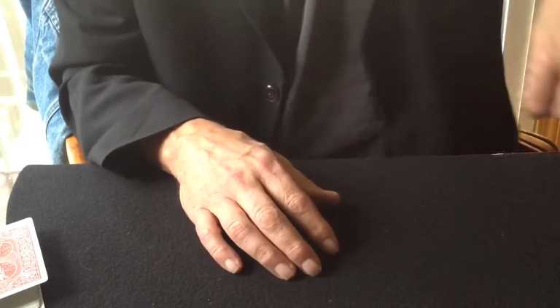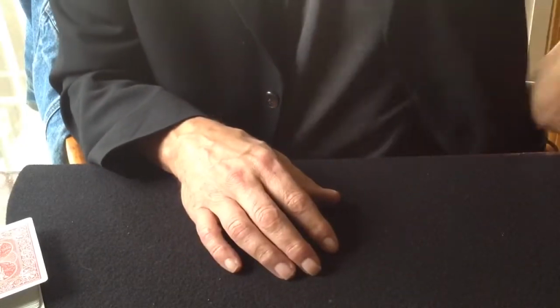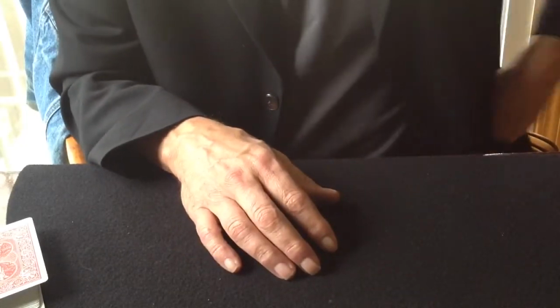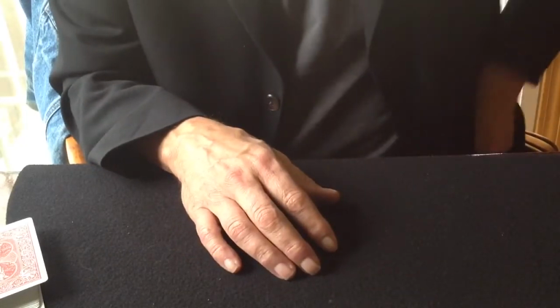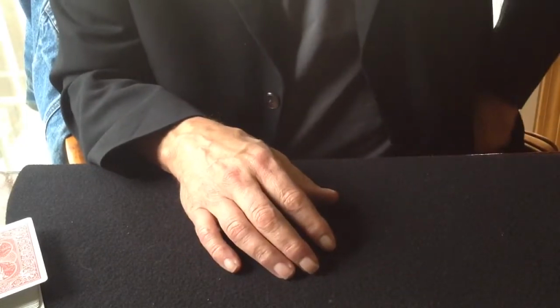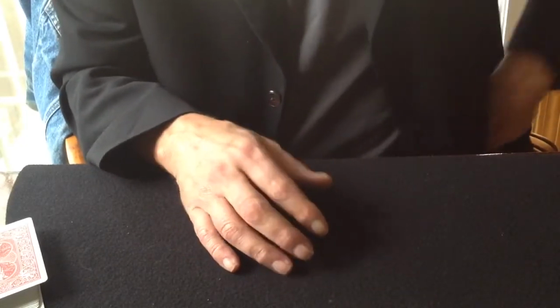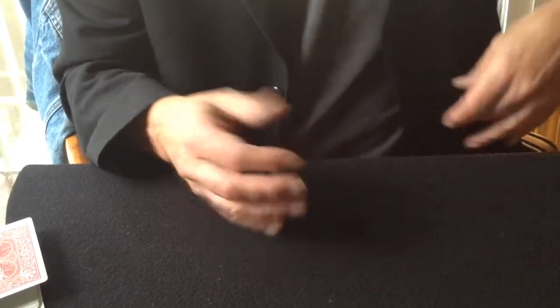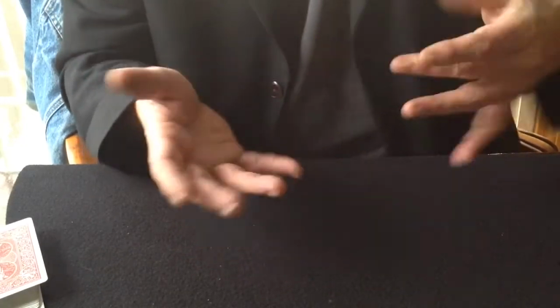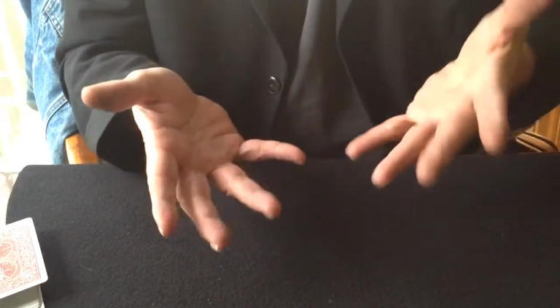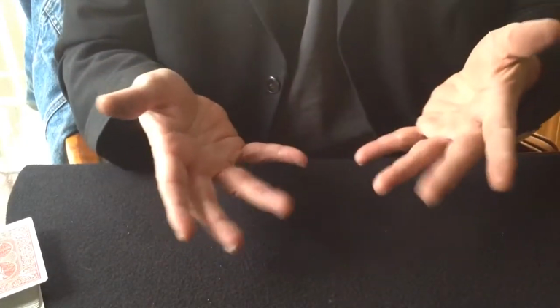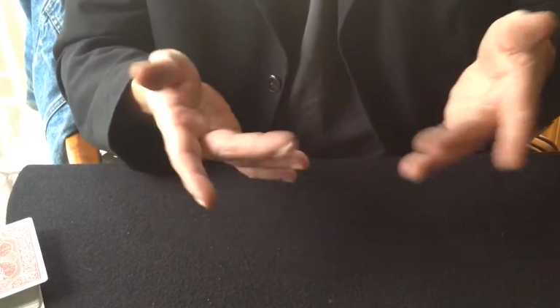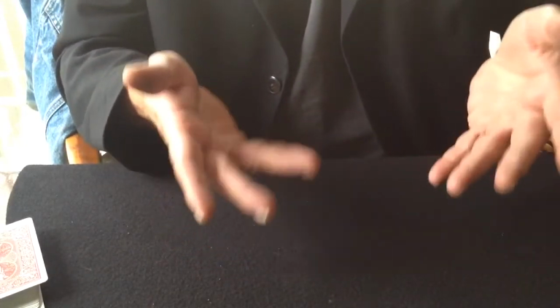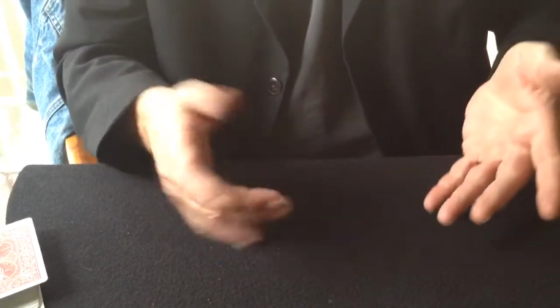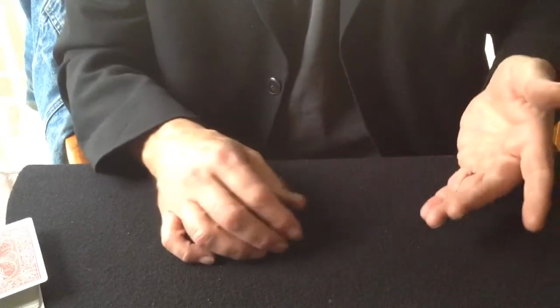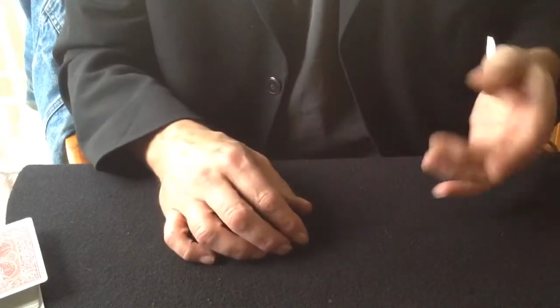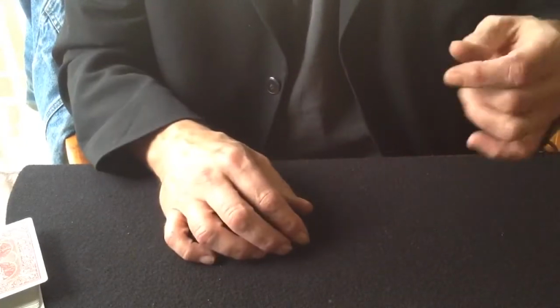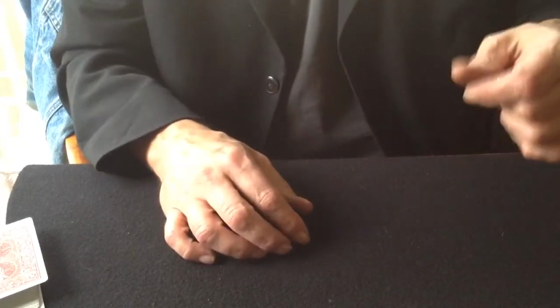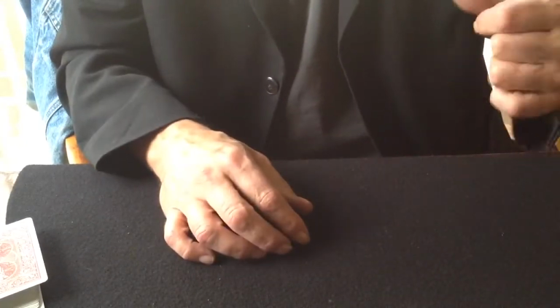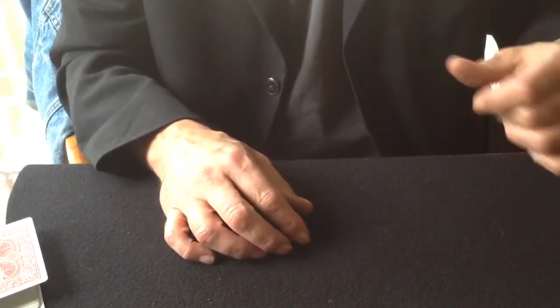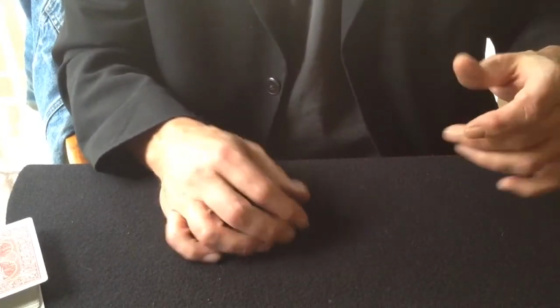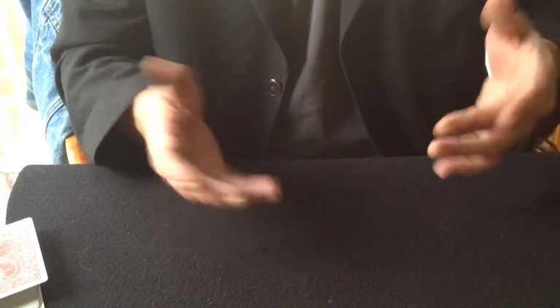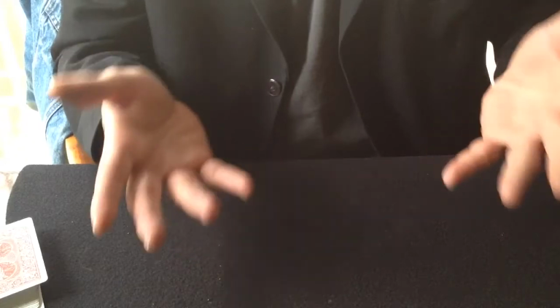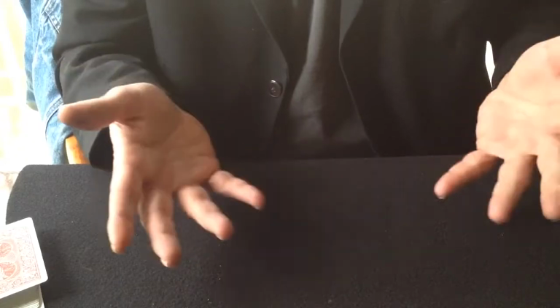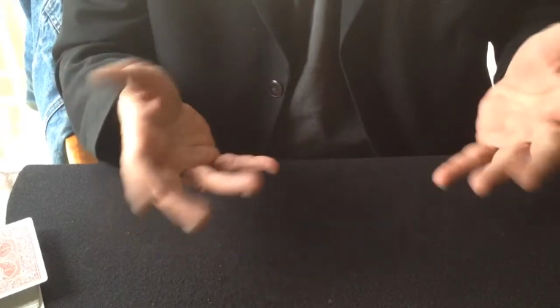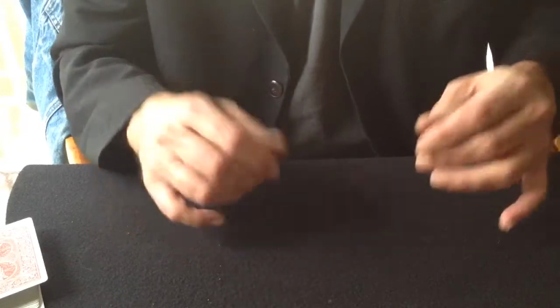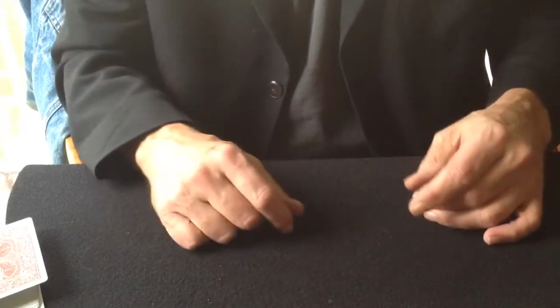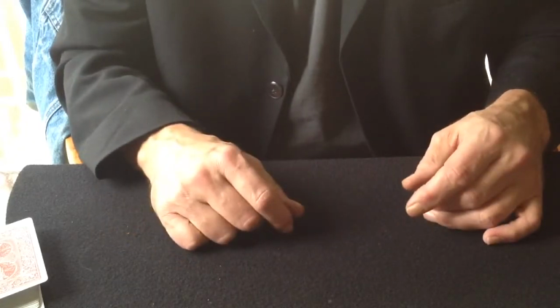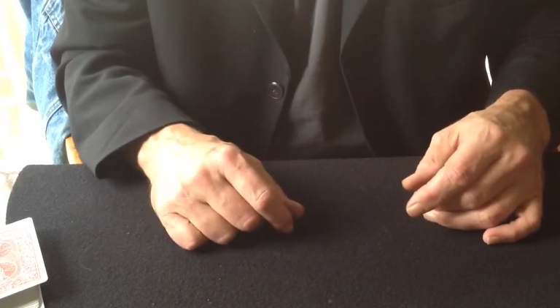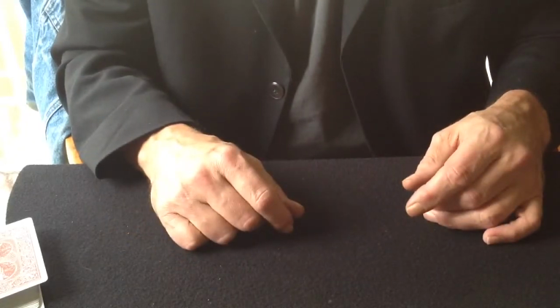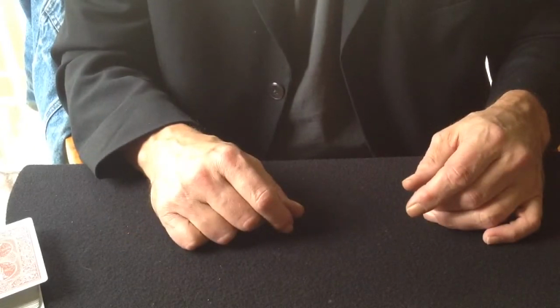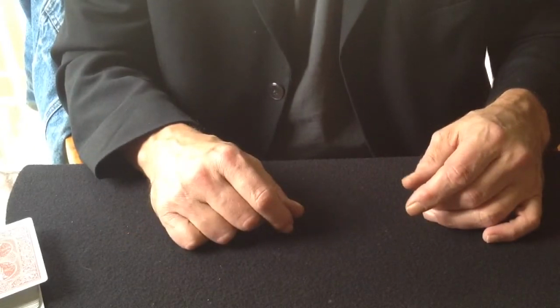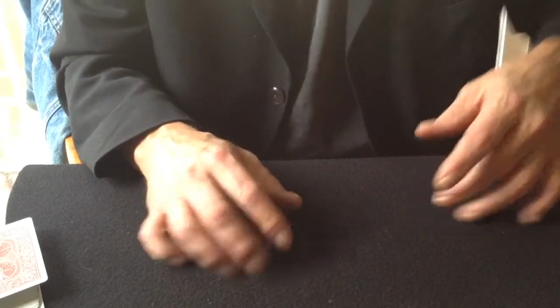And what makes this trick so great is that you produce three coins, and then they're in your pocket, and you get on with the card tricks, right?